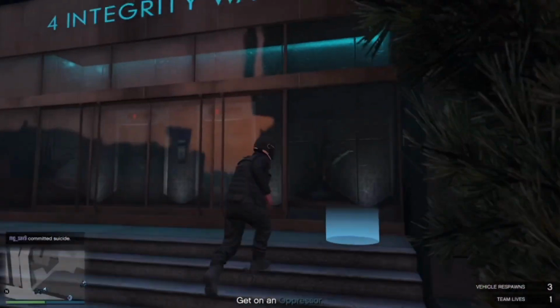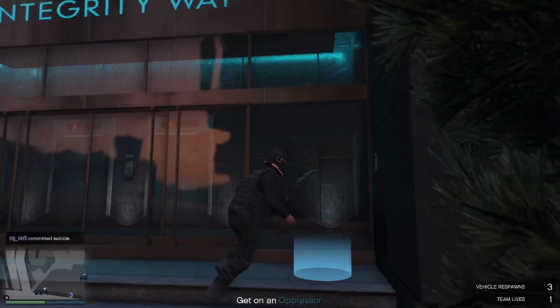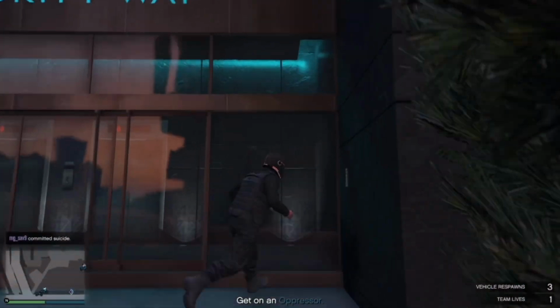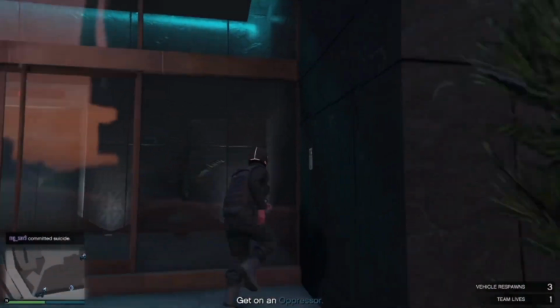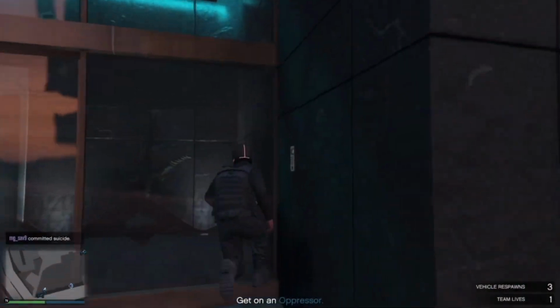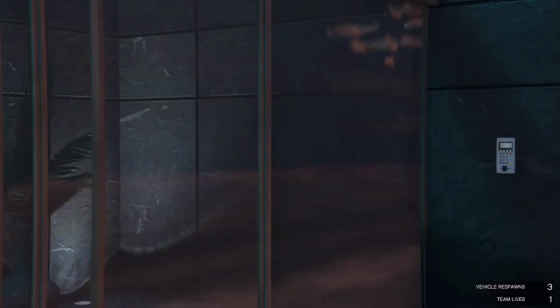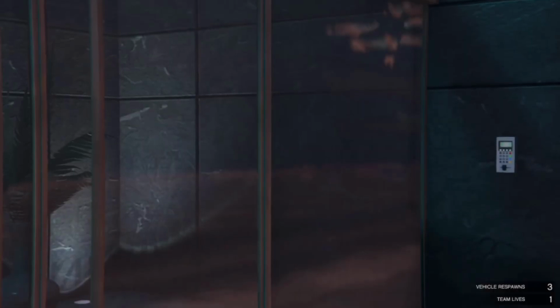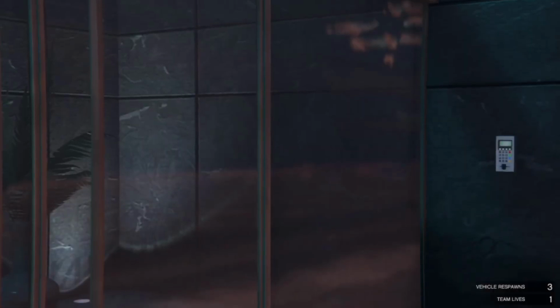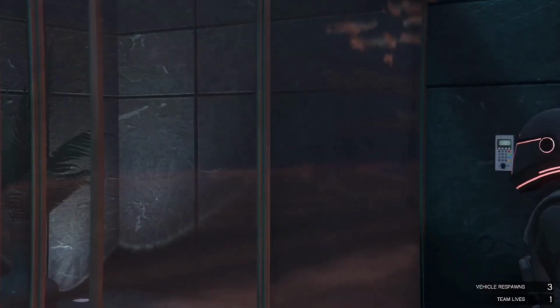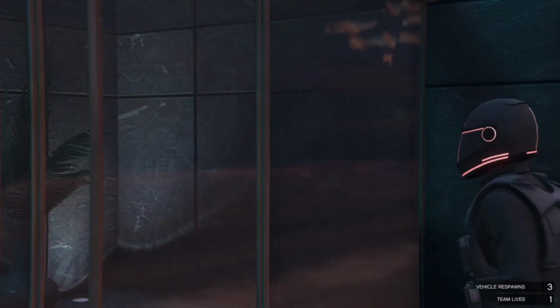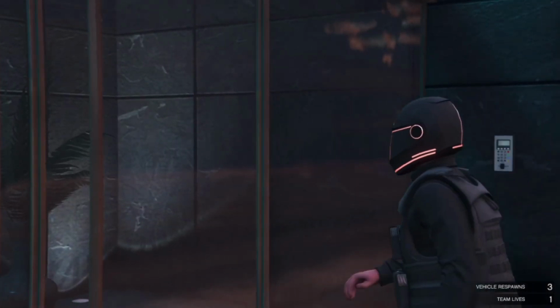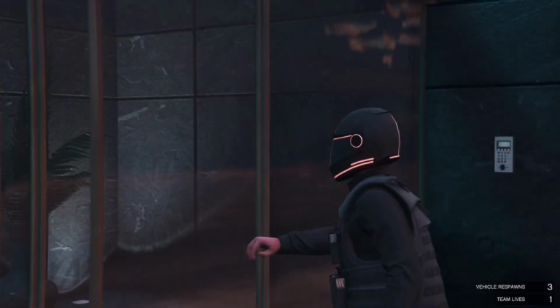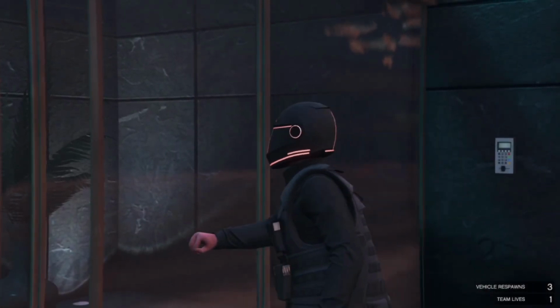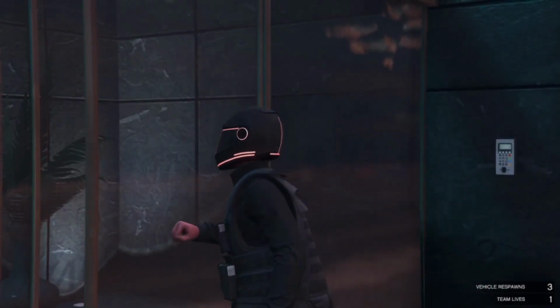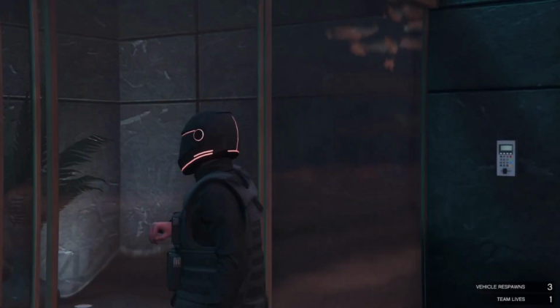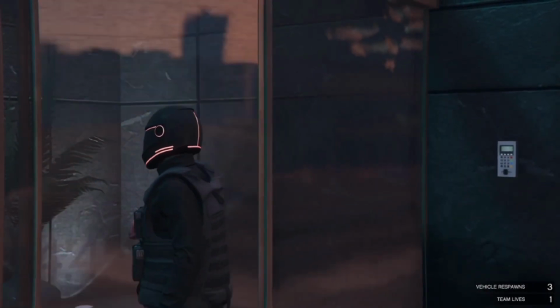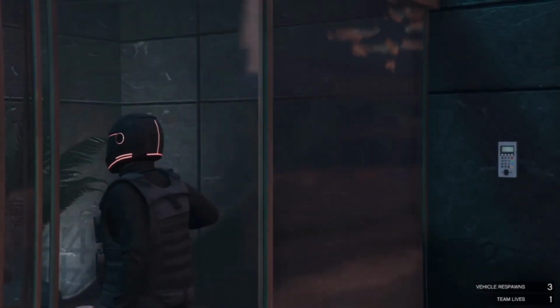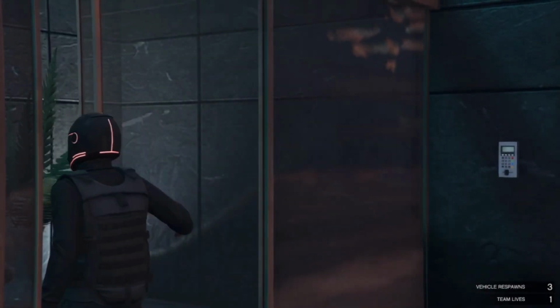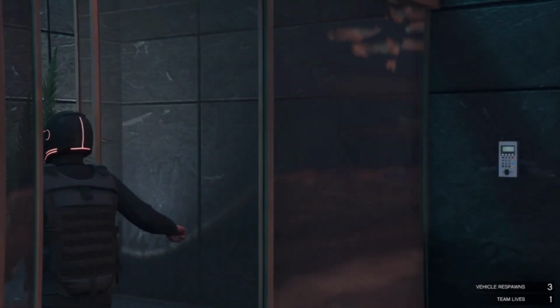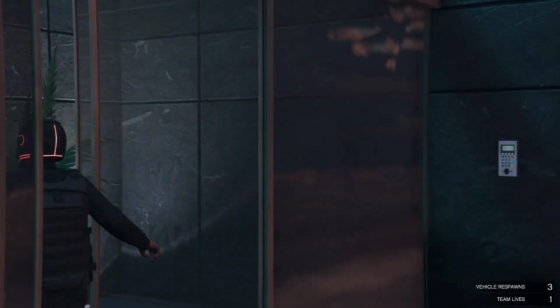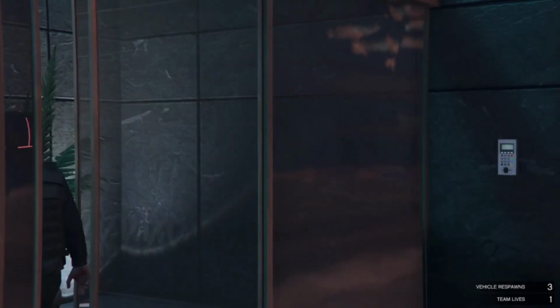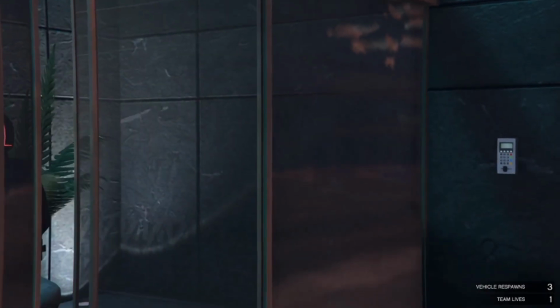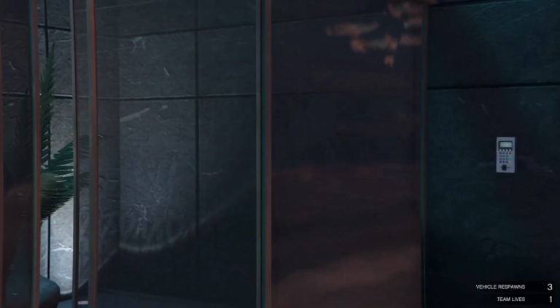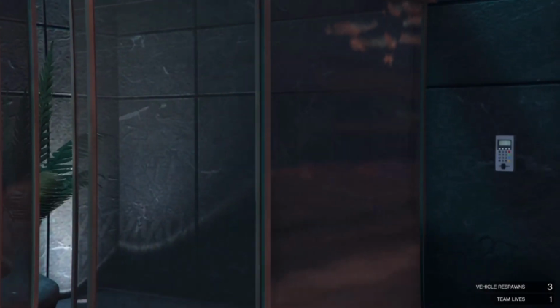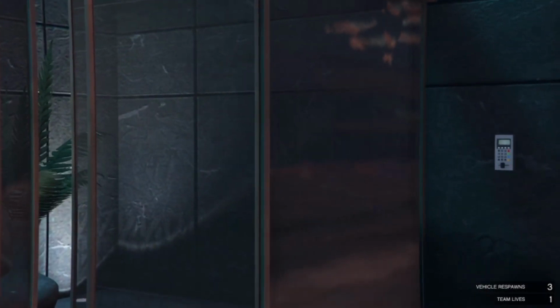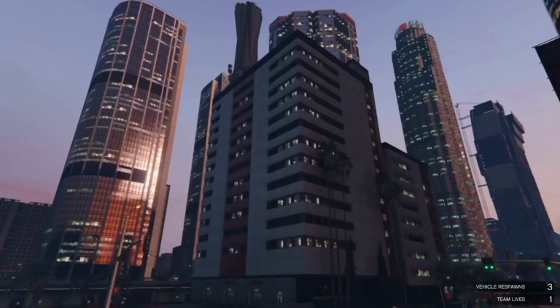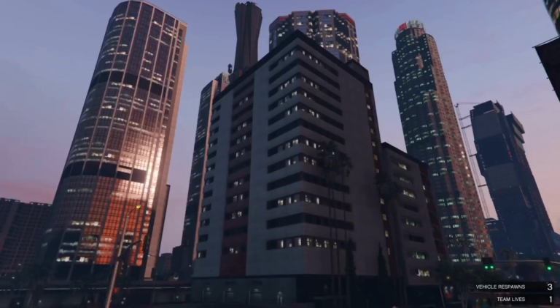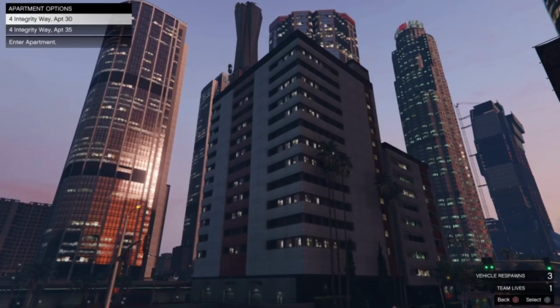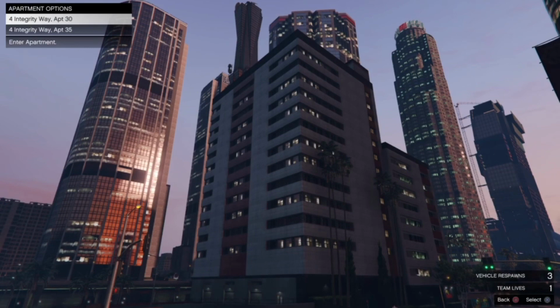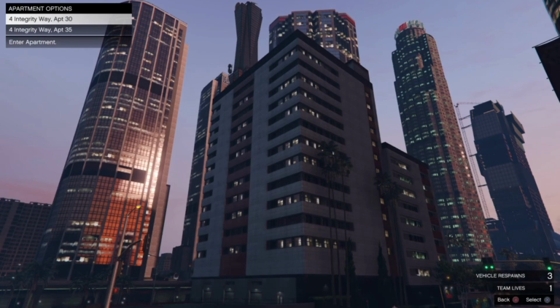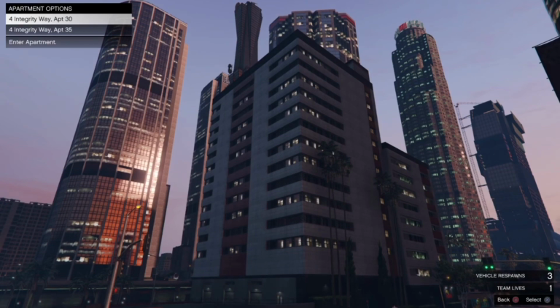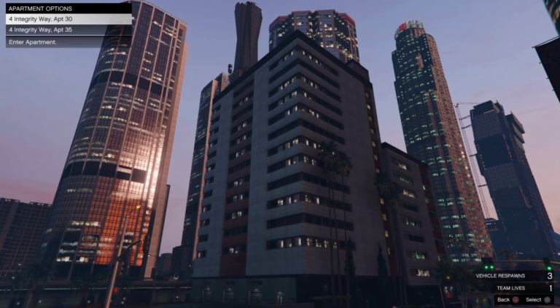Once you're back at your apartment, walk on that blue light and it should make you go up into your apartment.